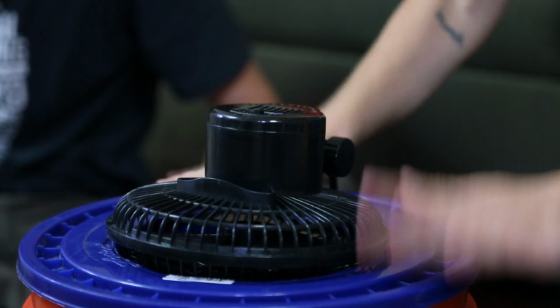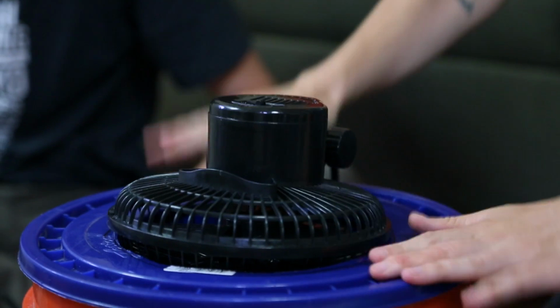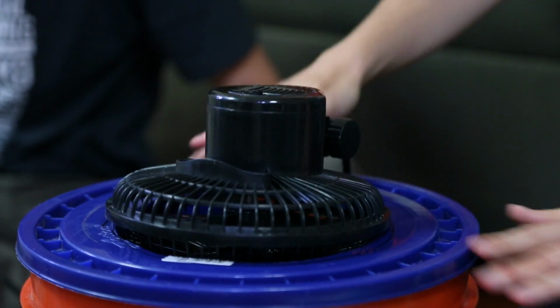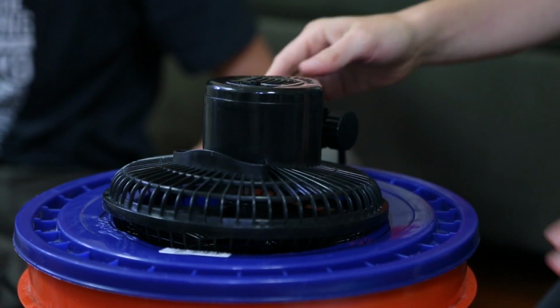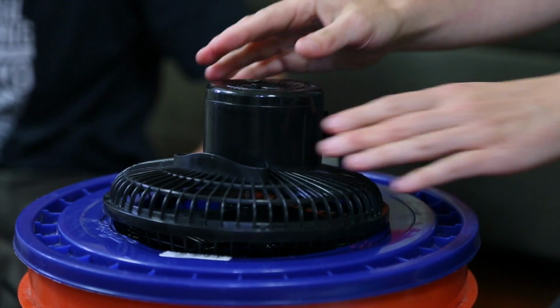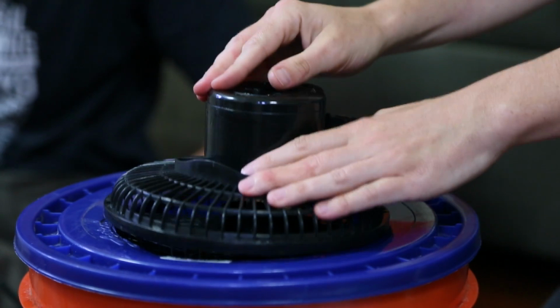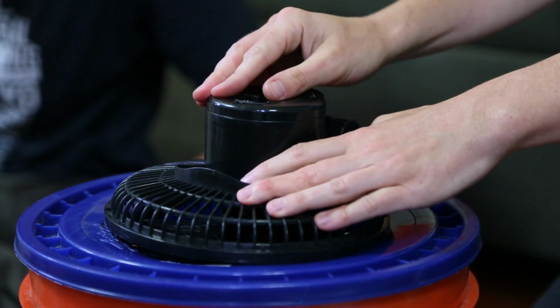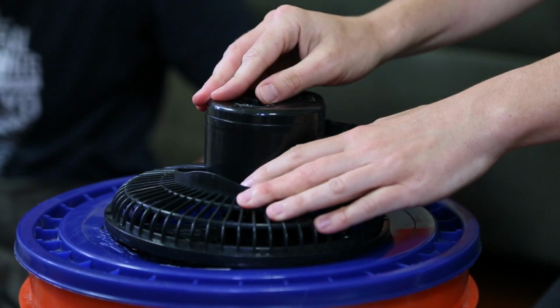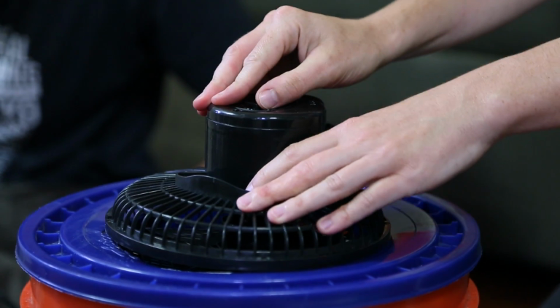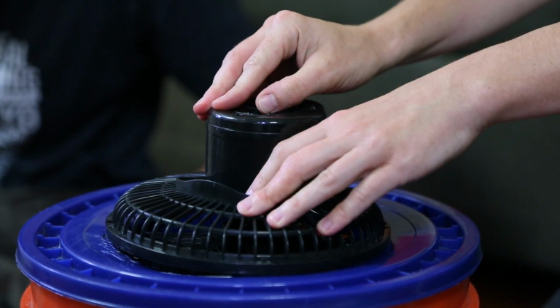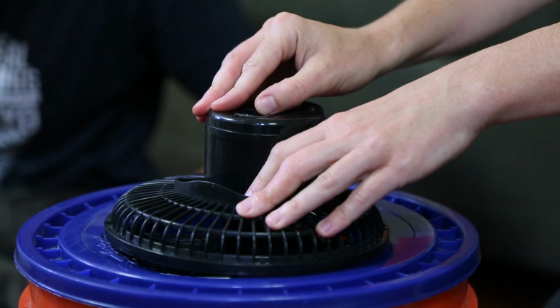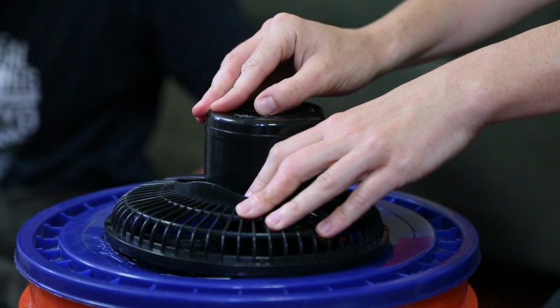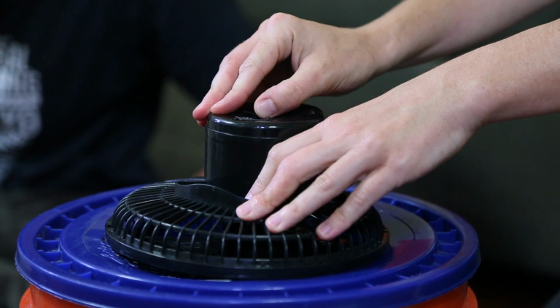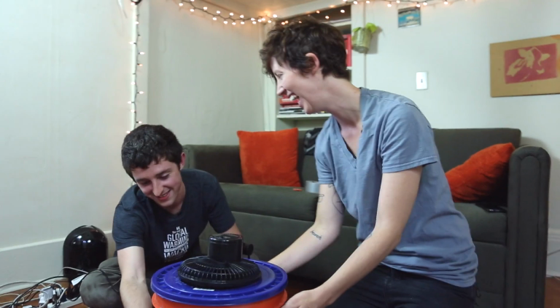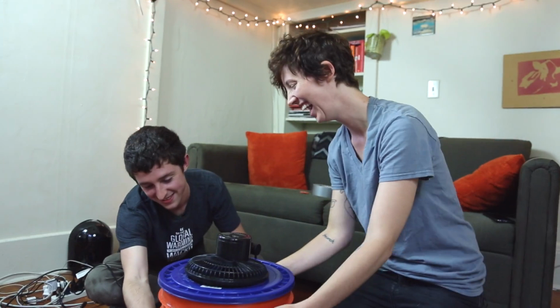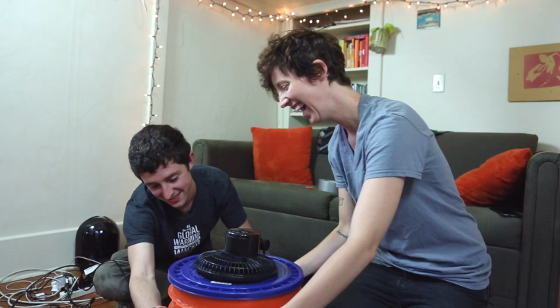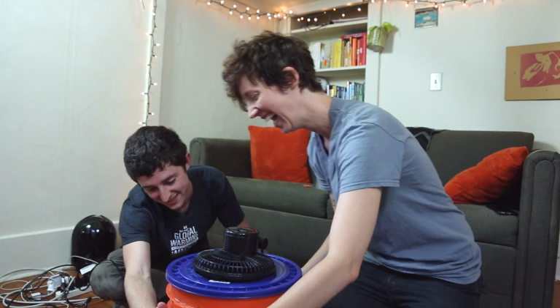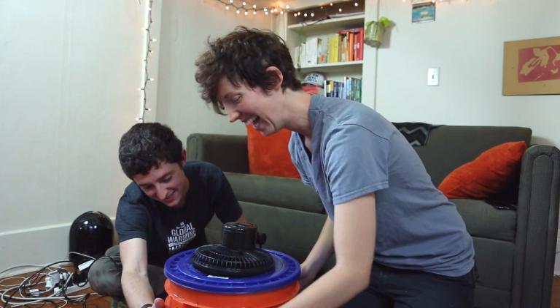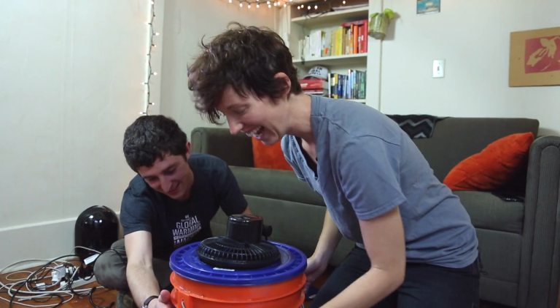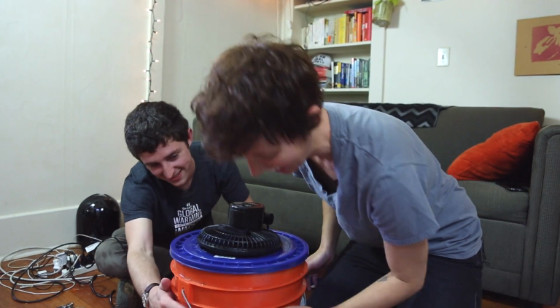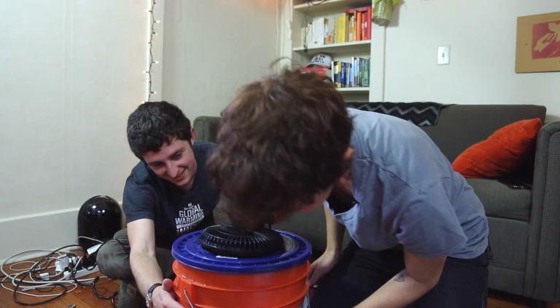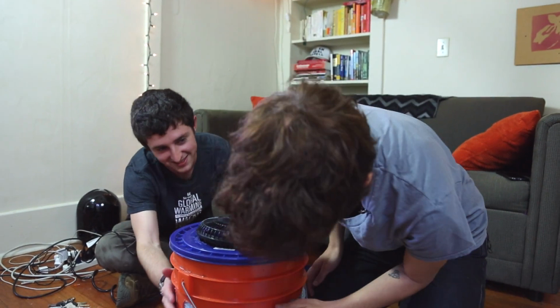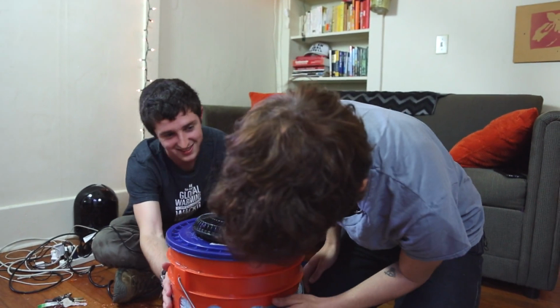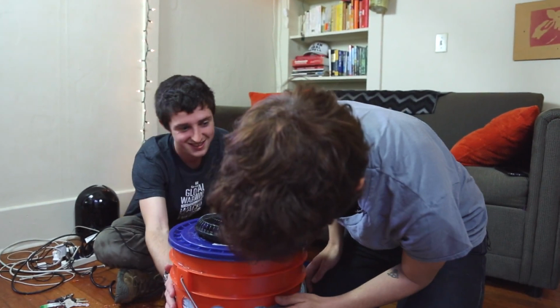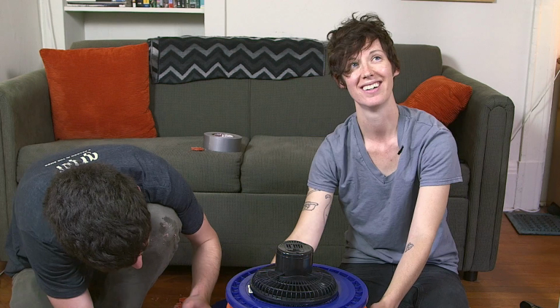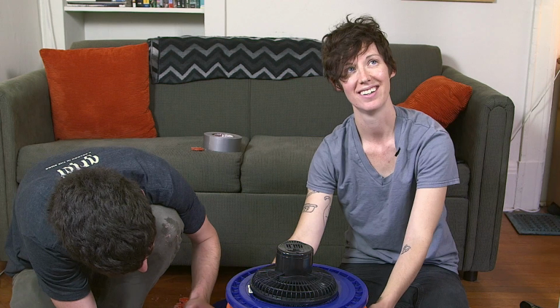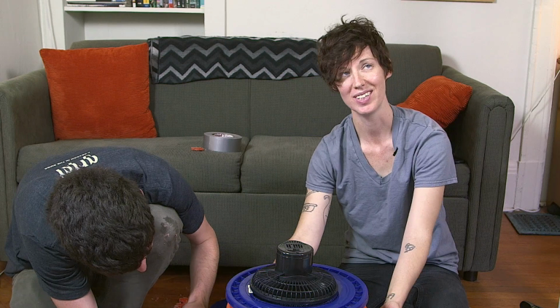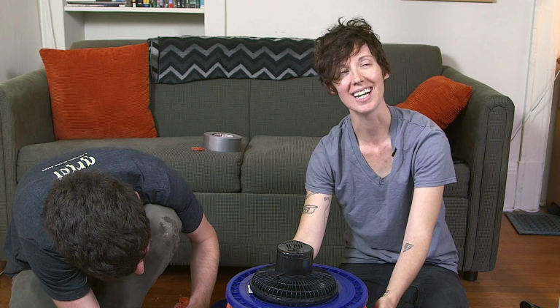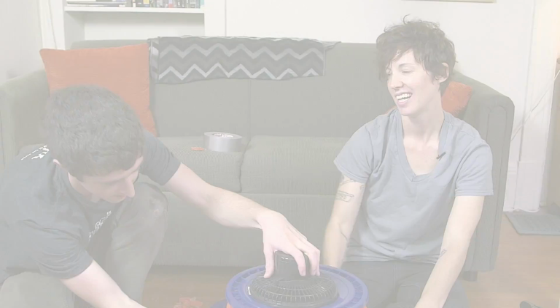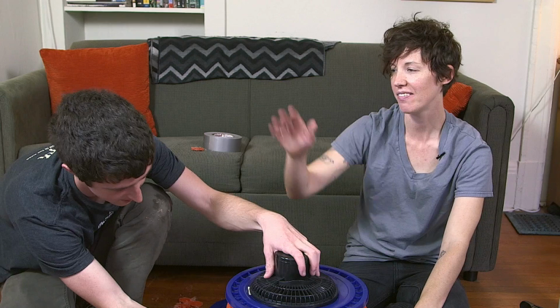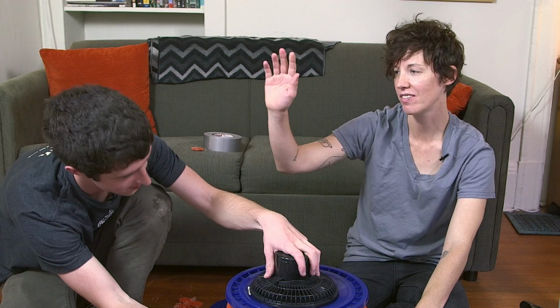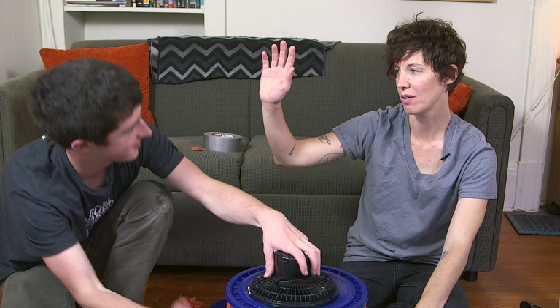Now, stick the lid on, turn on the fan, and voila! Air conditioning! I think we're done! We did it! High five, Jamie!